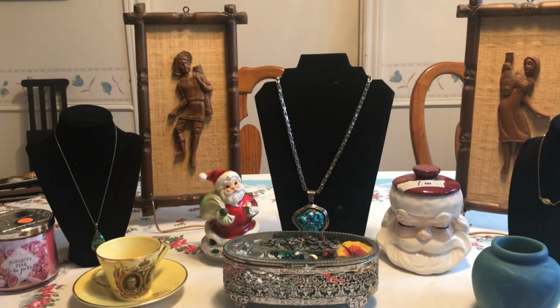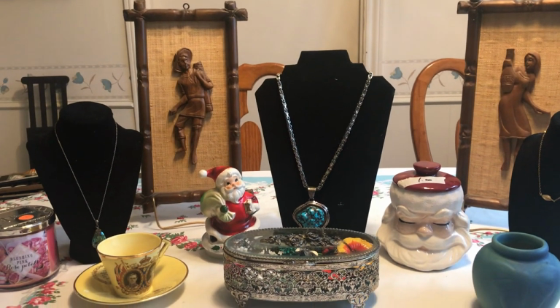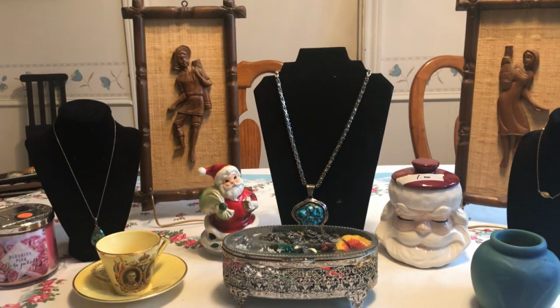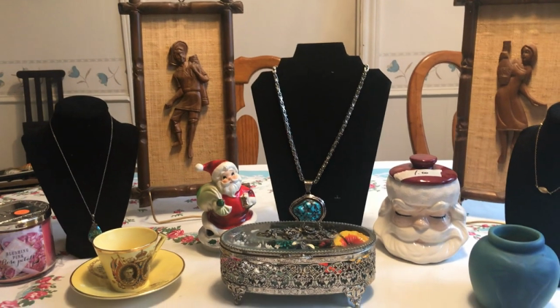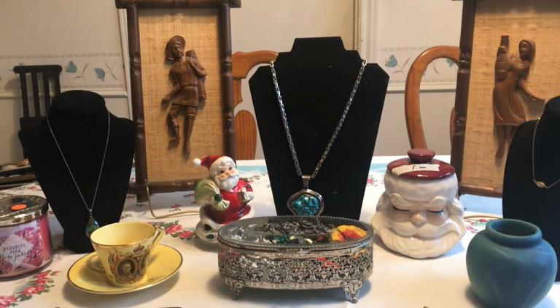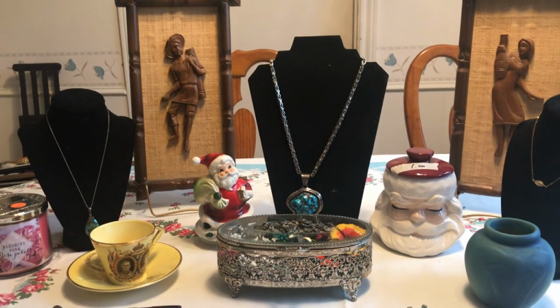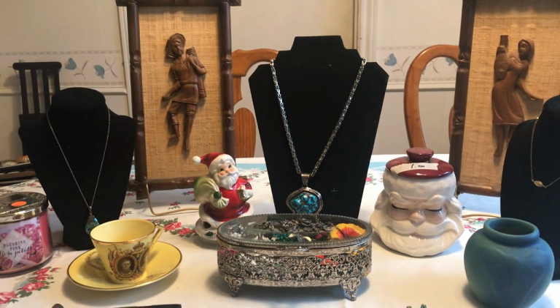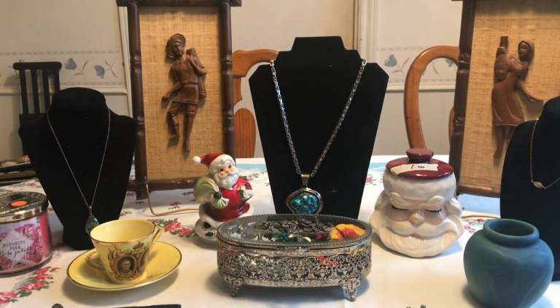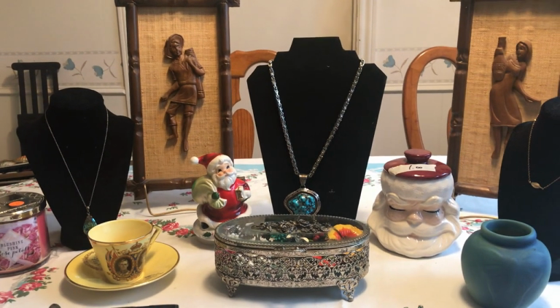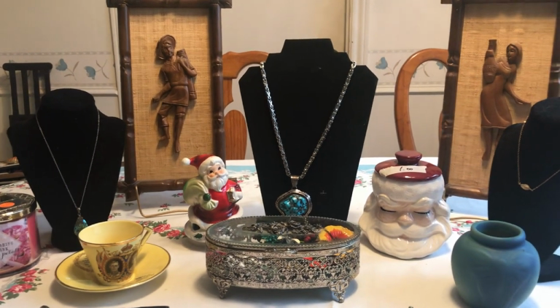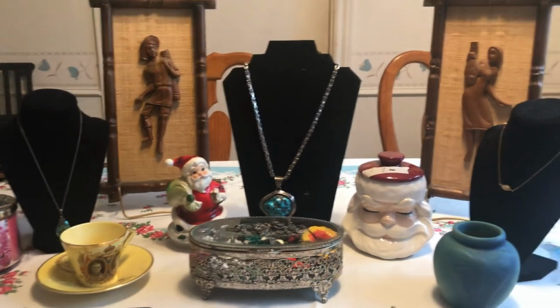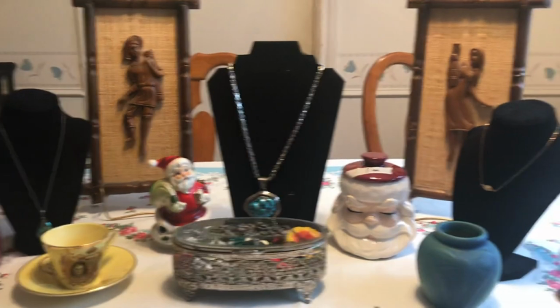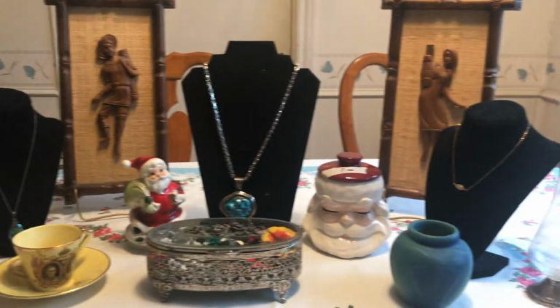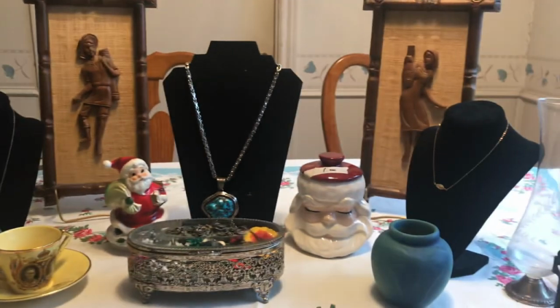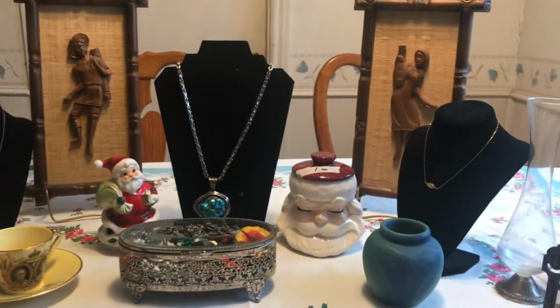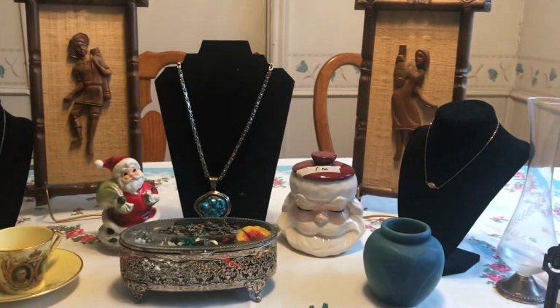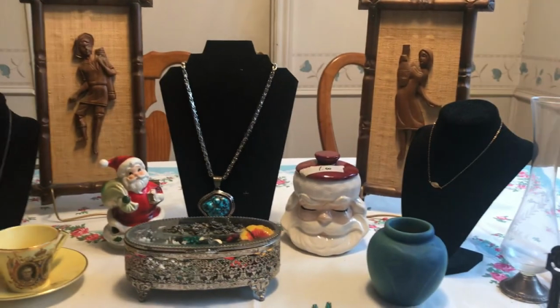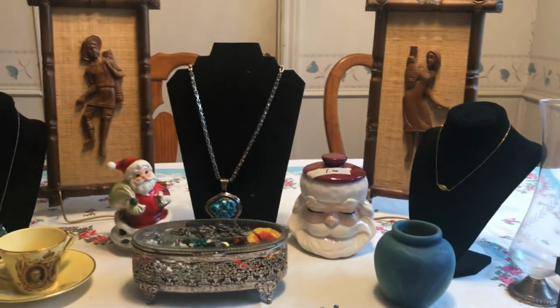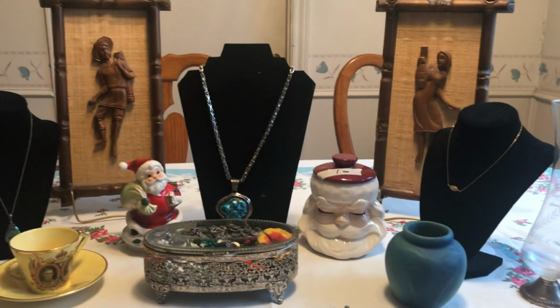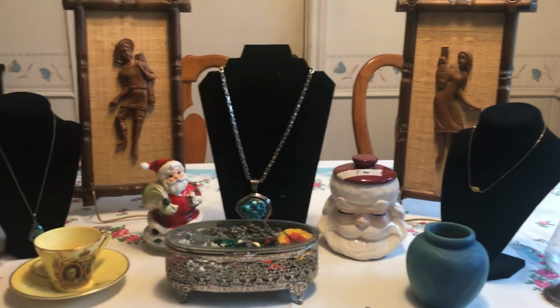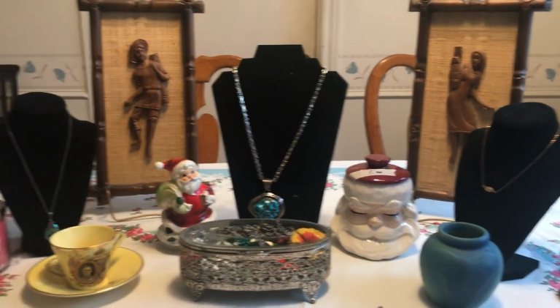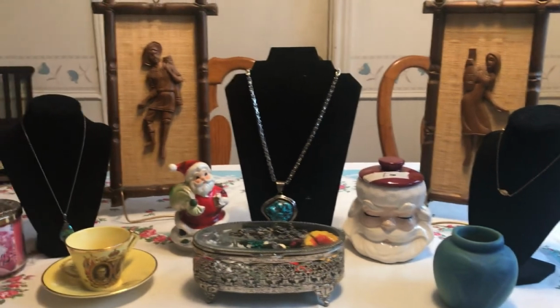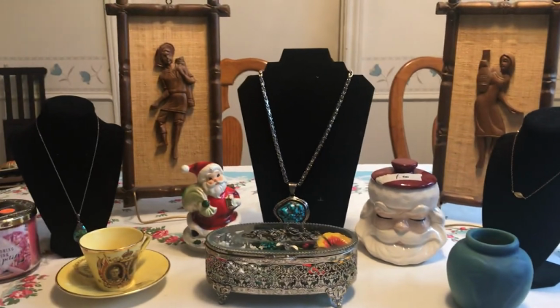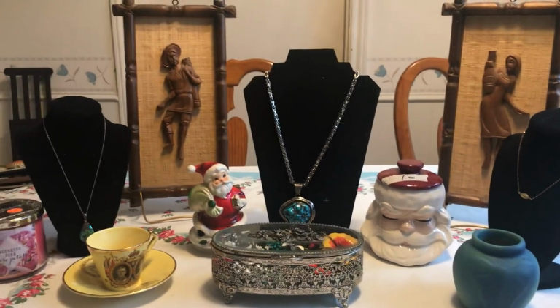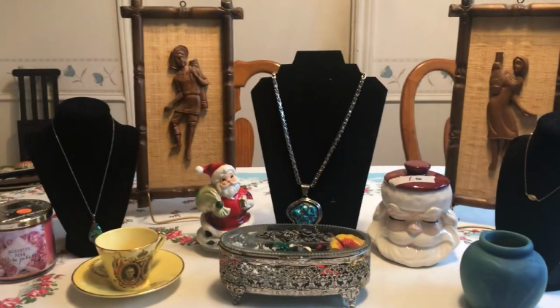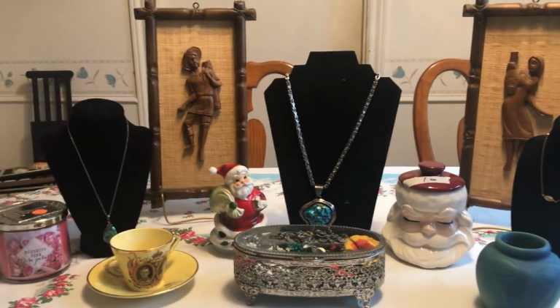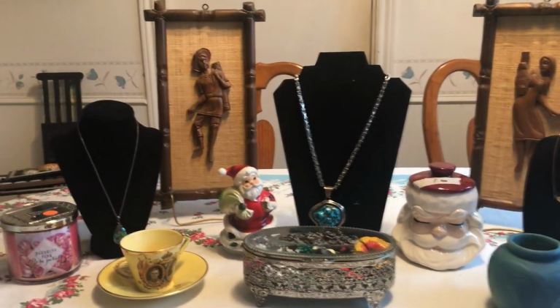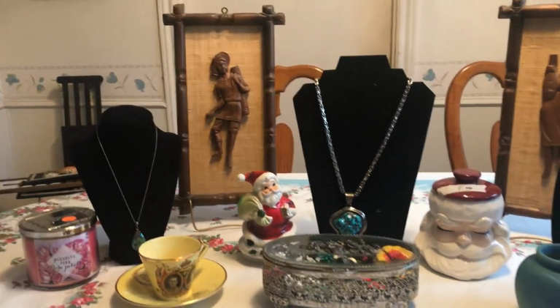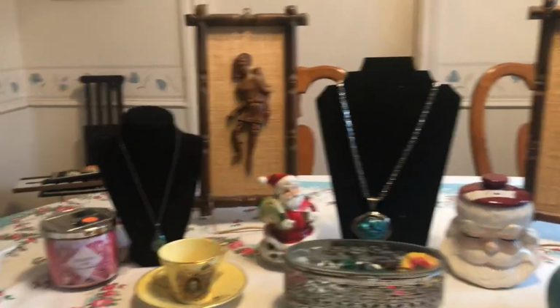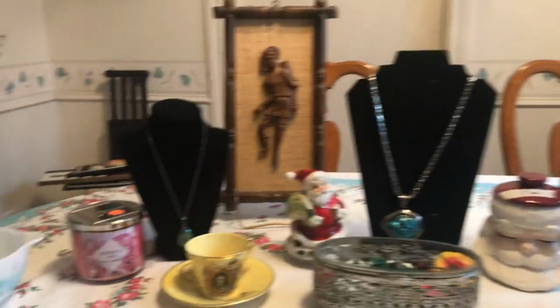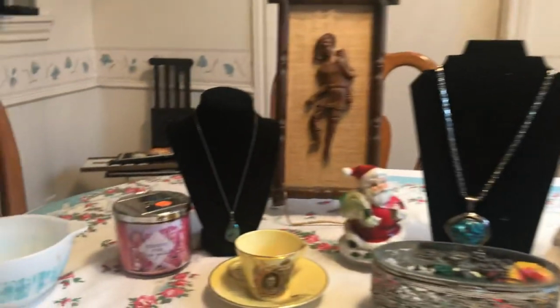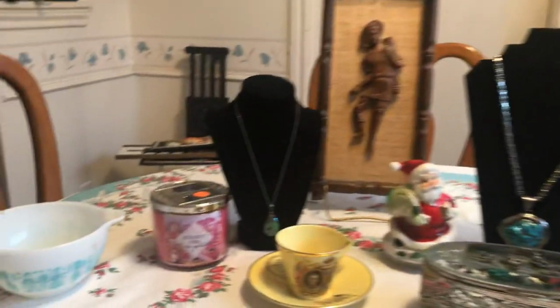Hello to all! It's Living the Good Life and it's time for some more garage sale and estate sale finds. Let's get to it!